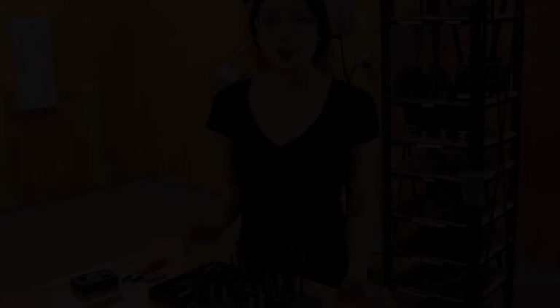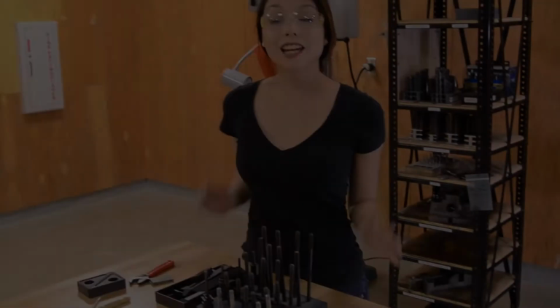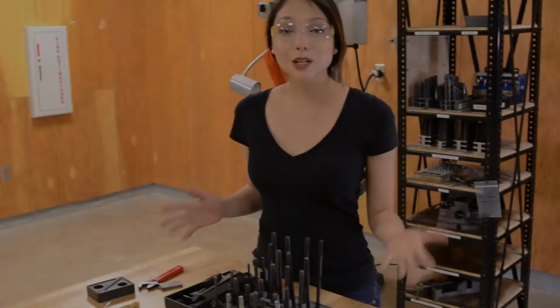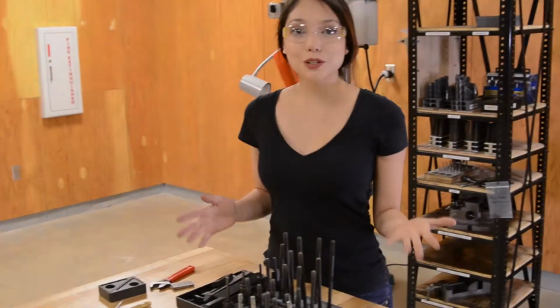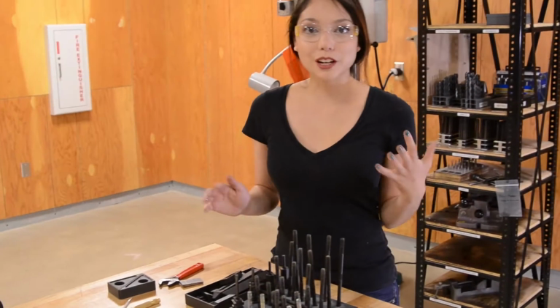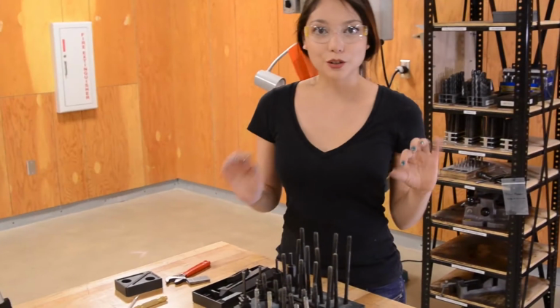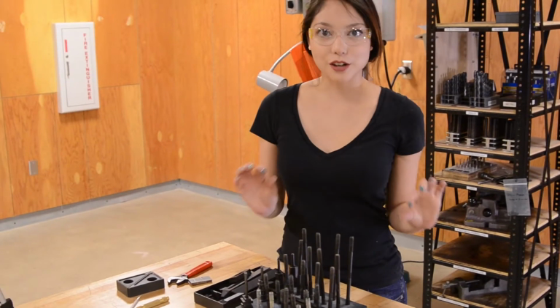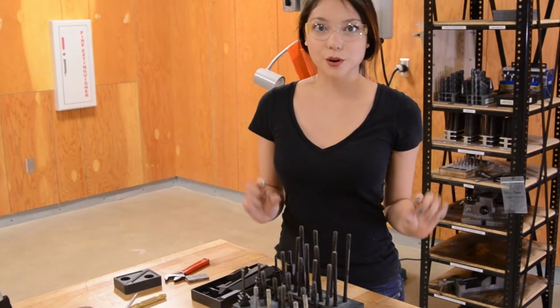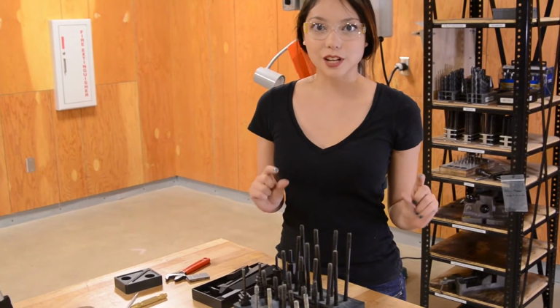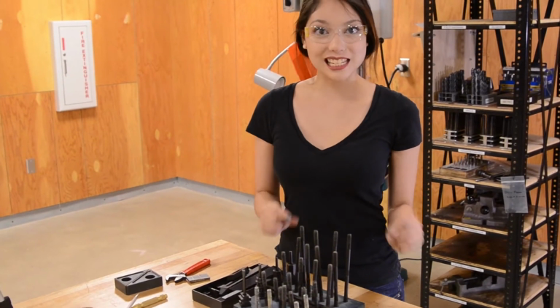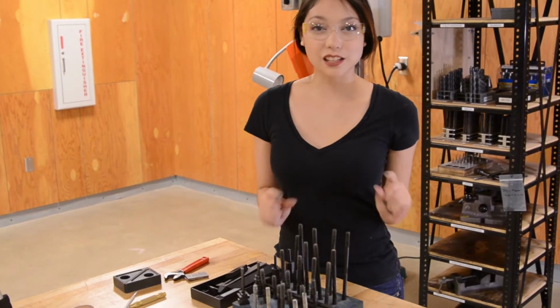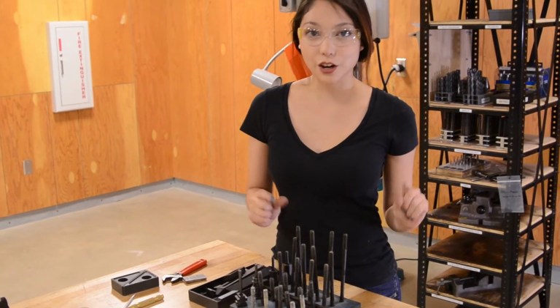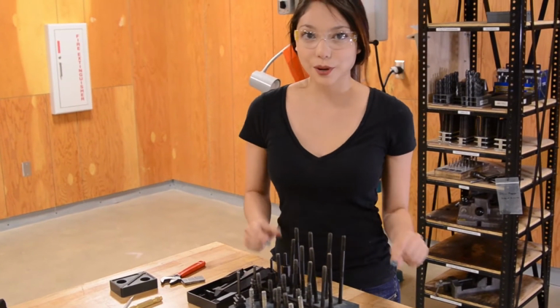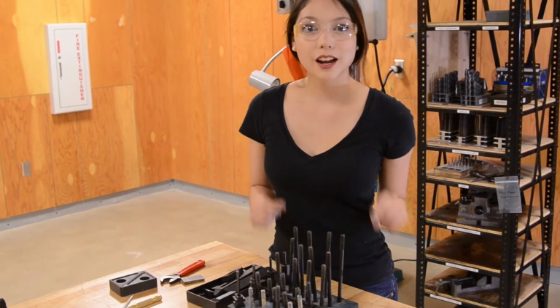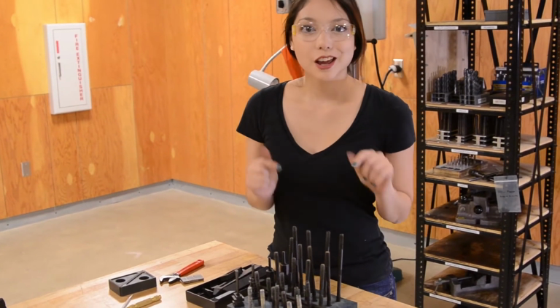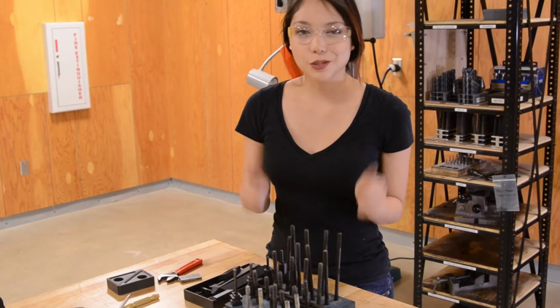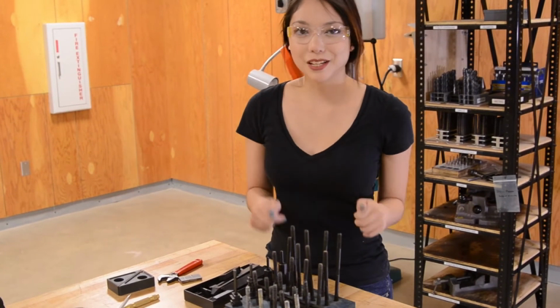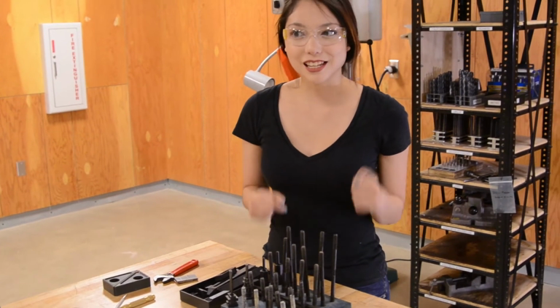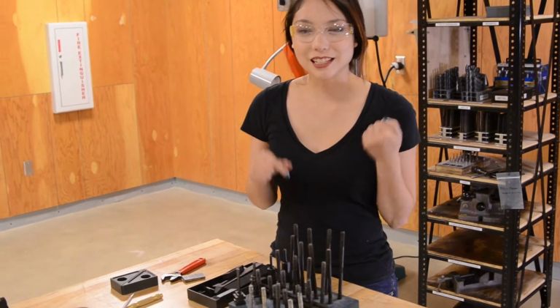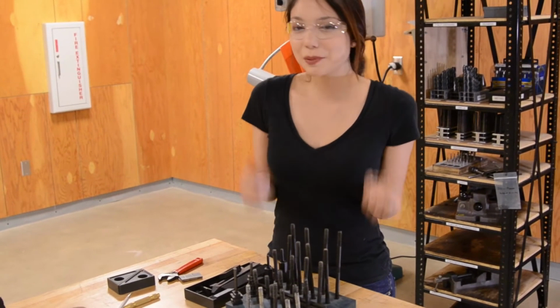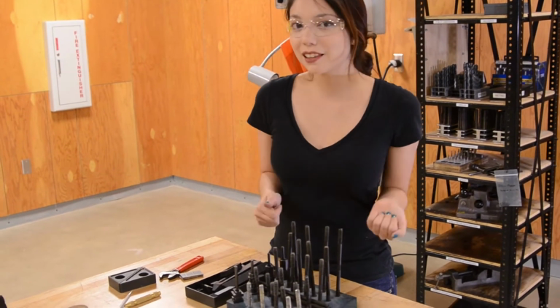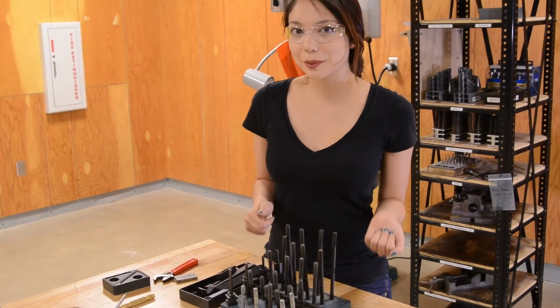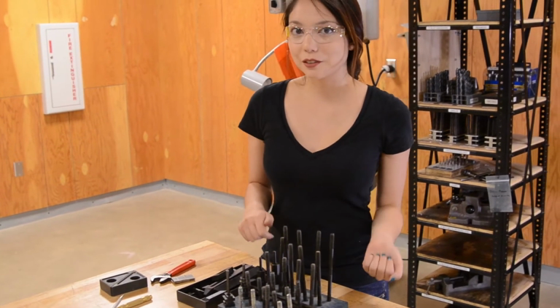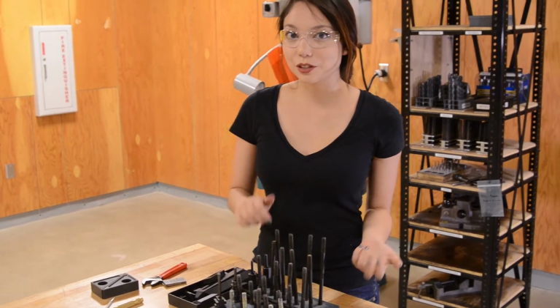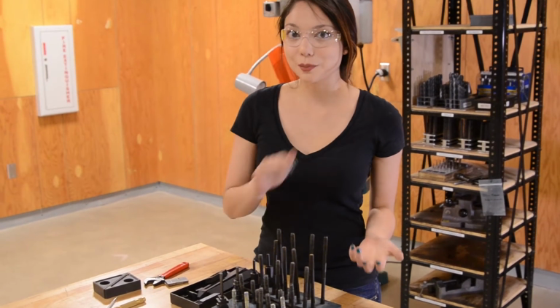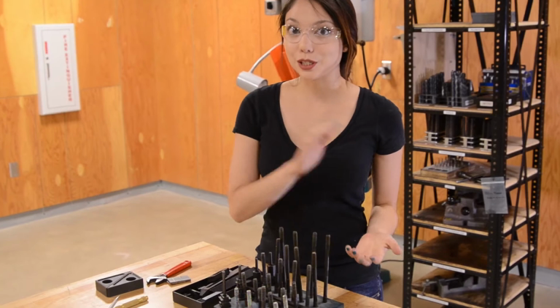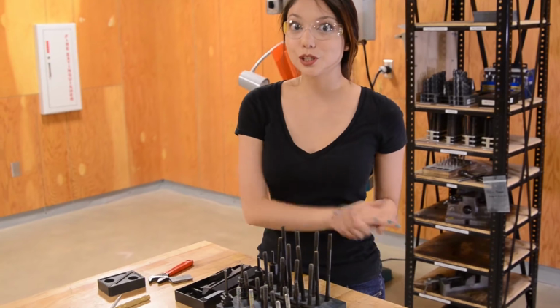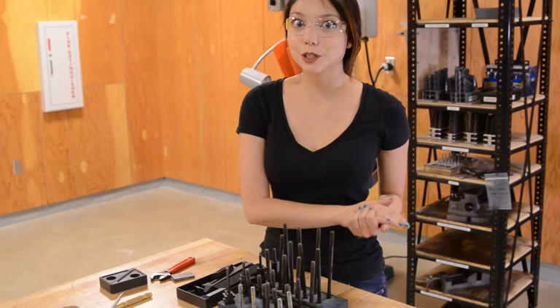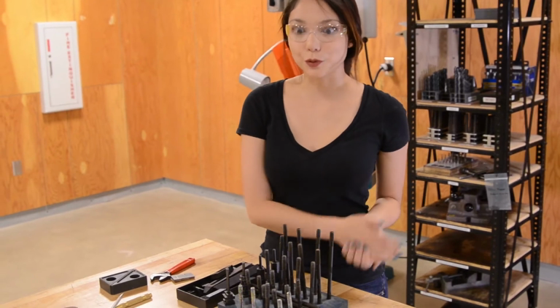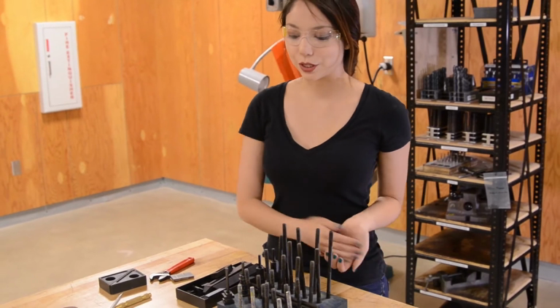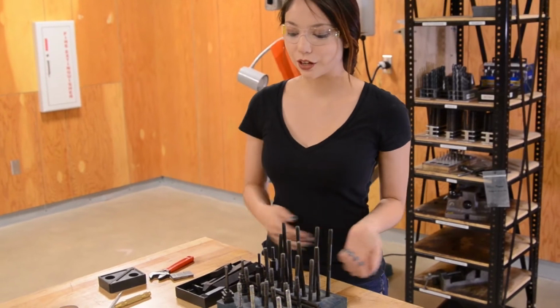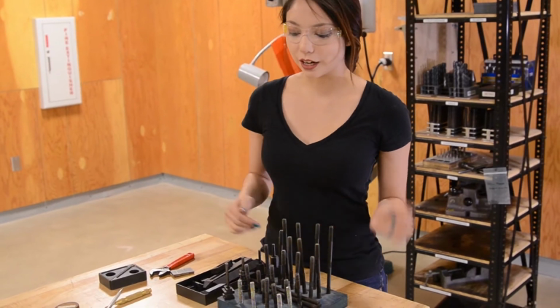Today we're going to do a little crash course on T-slot hardware, just because it can be a little bit confusing, but it's super useful once you get it right.